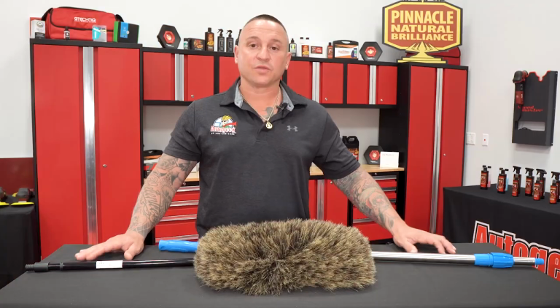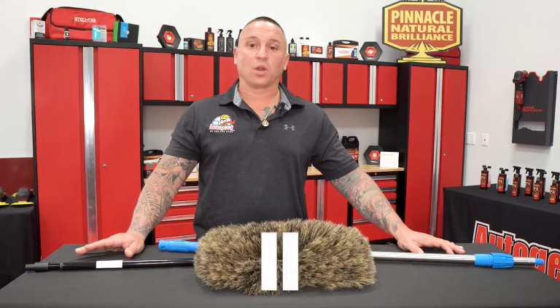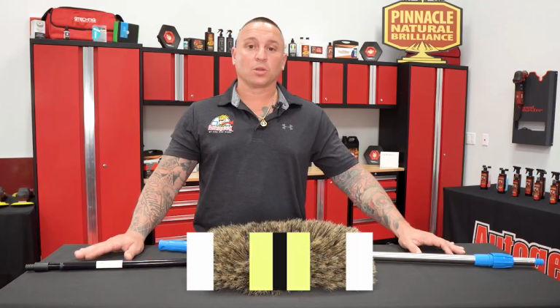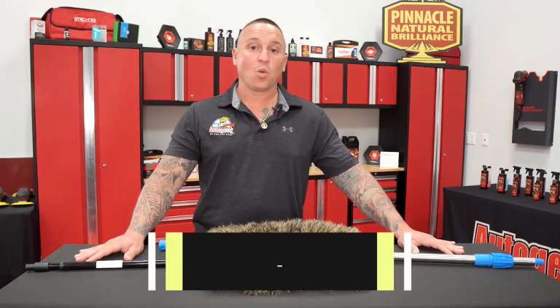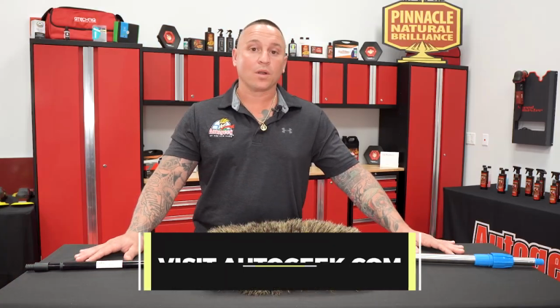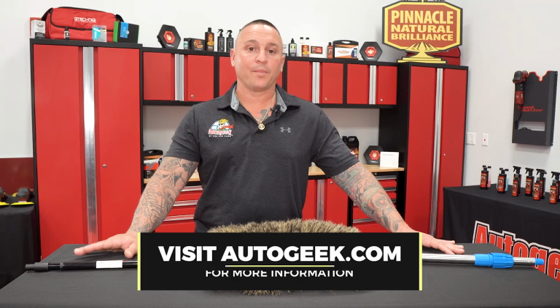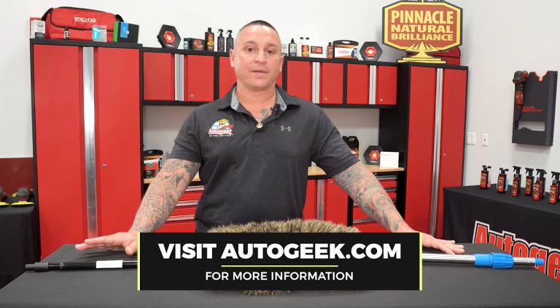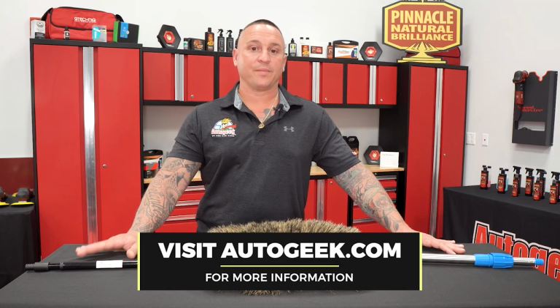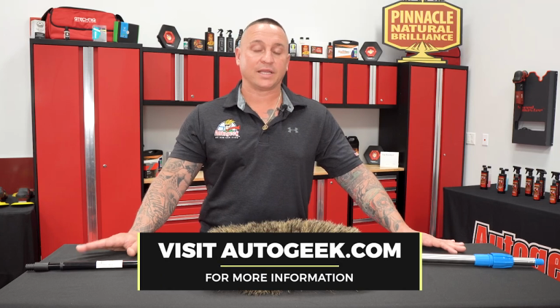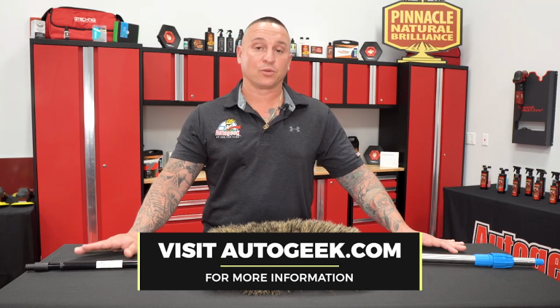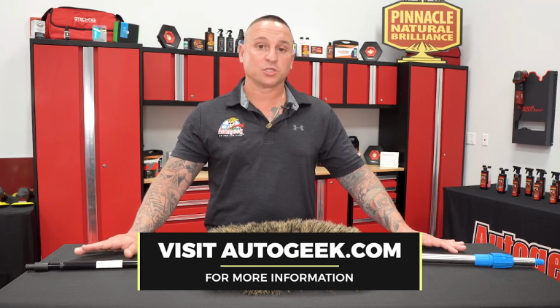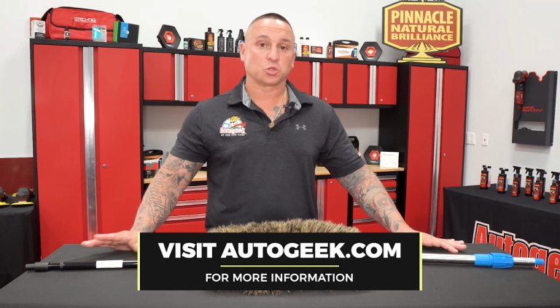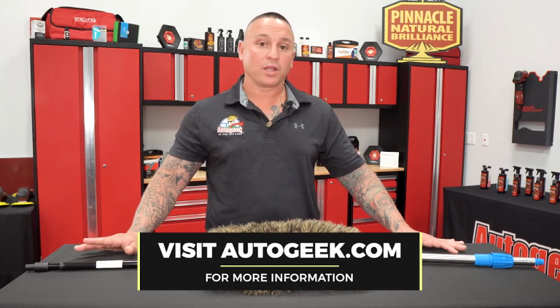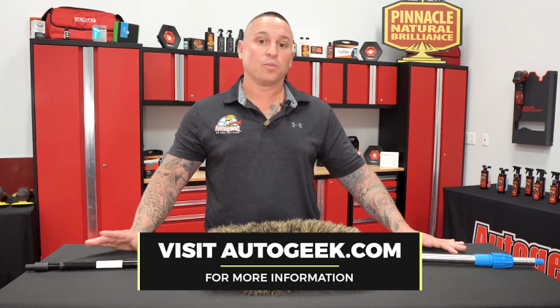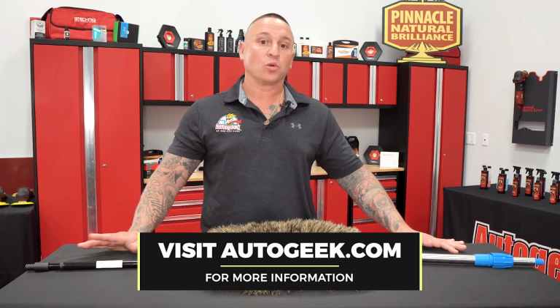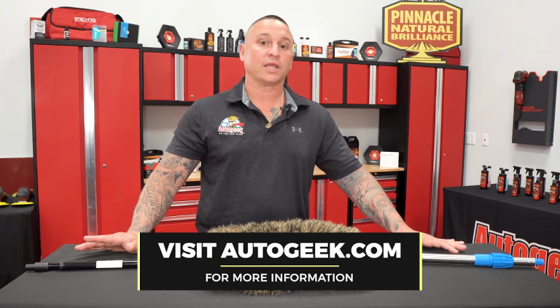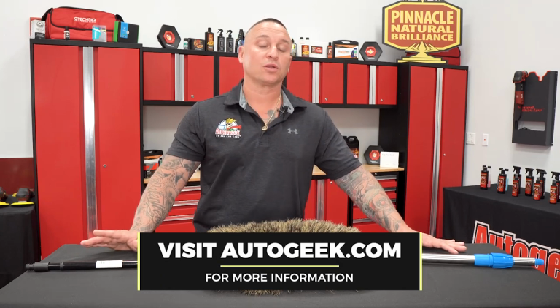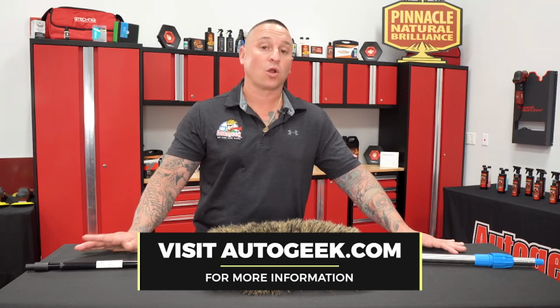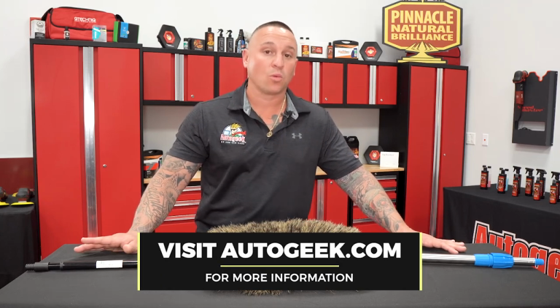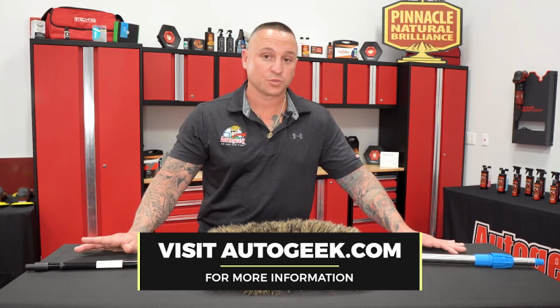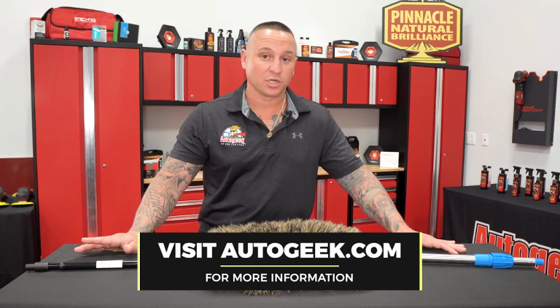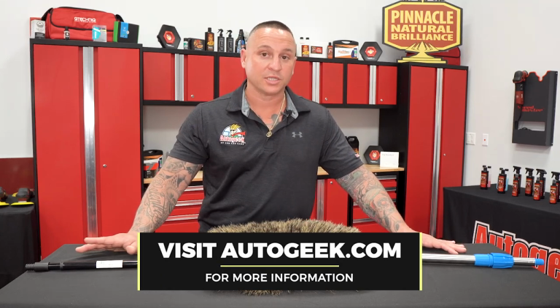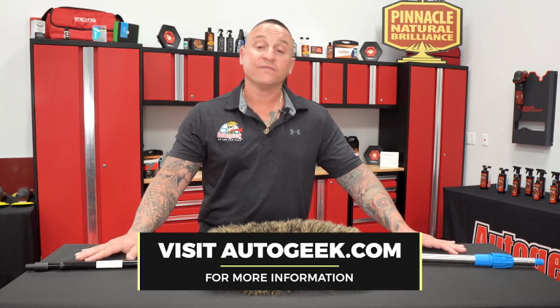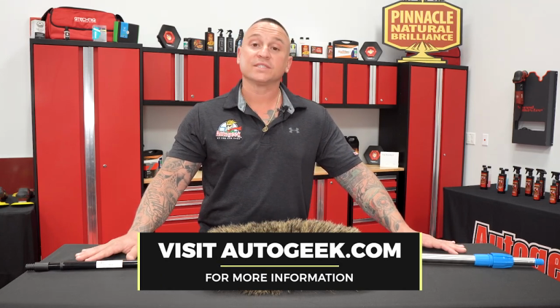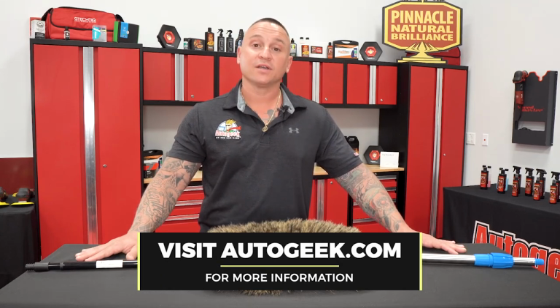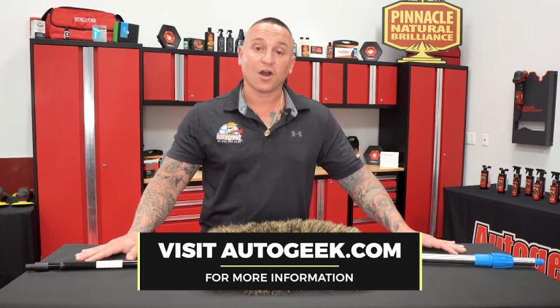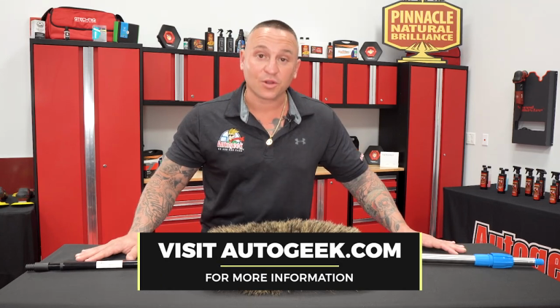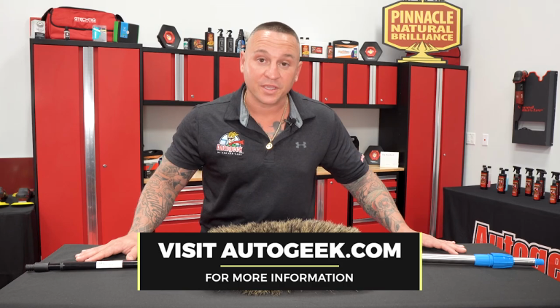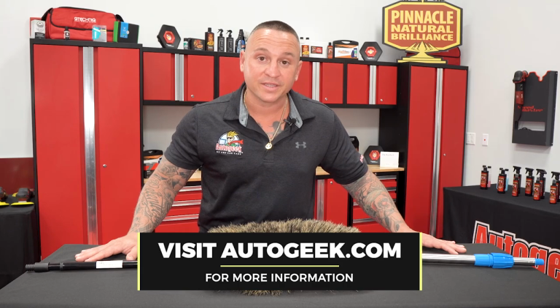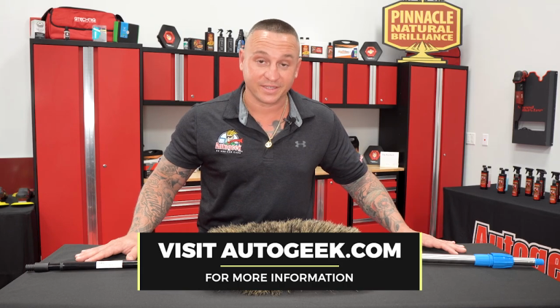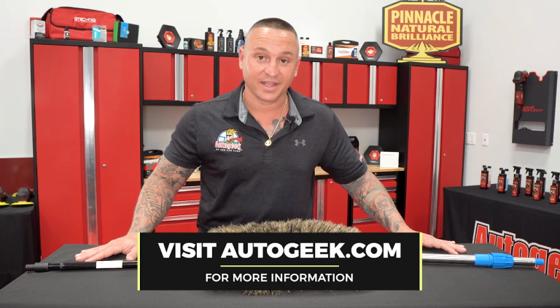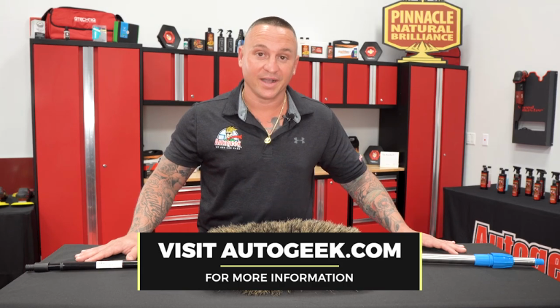So if you want to learn more about the Montana Original Triangle Boar's Hair Car Wash Brush, visit AutoGeek.com.